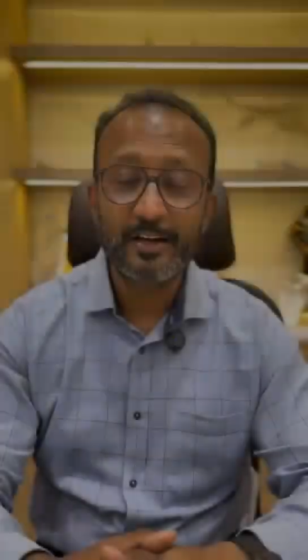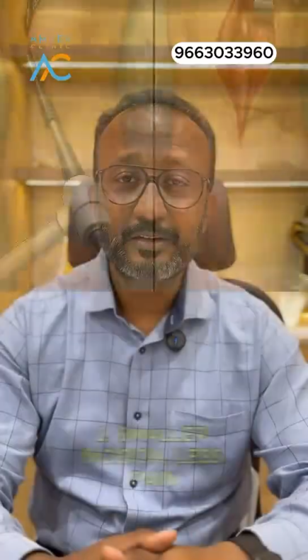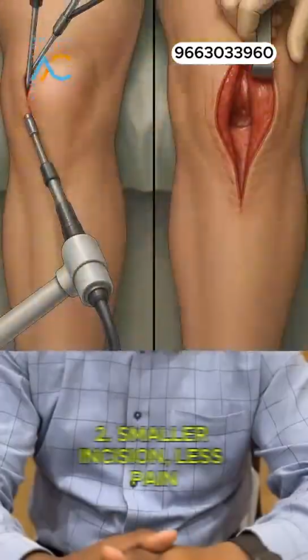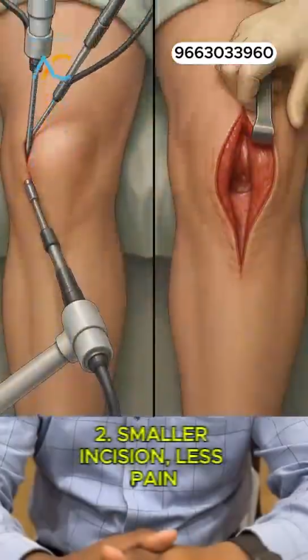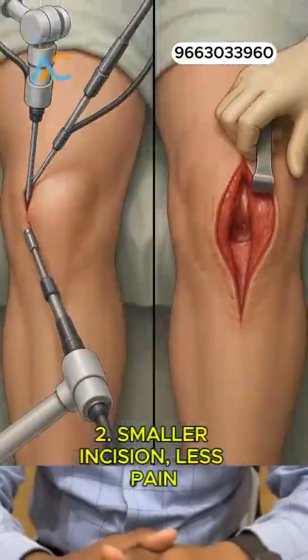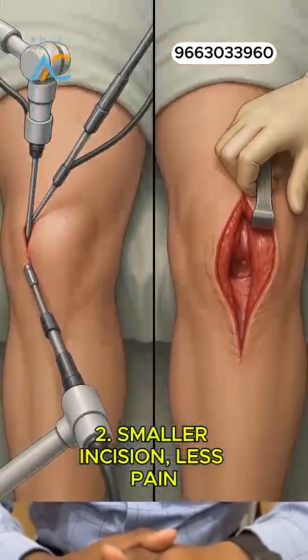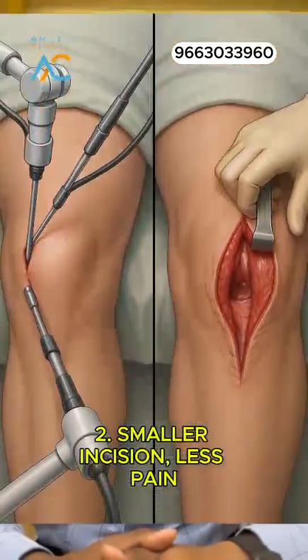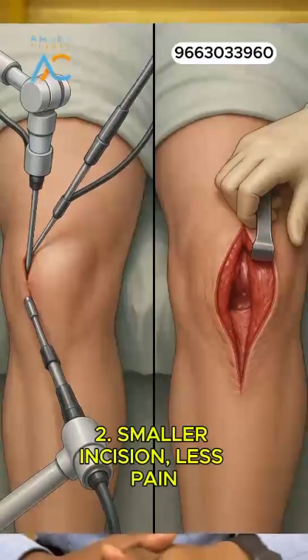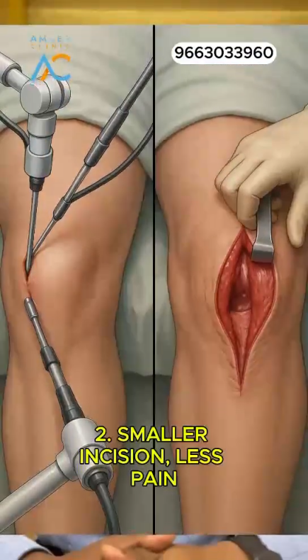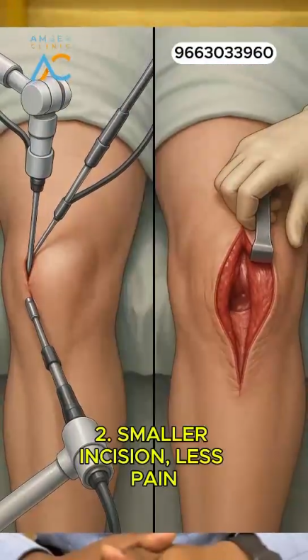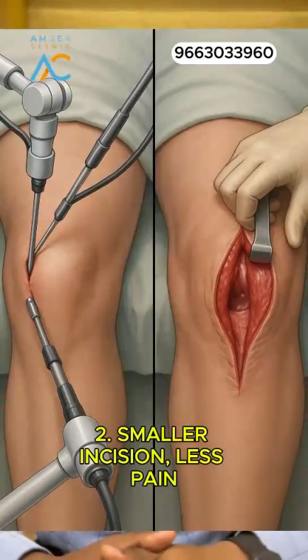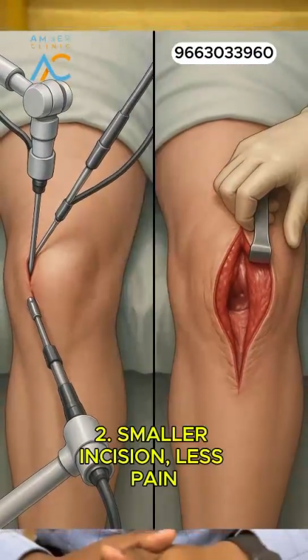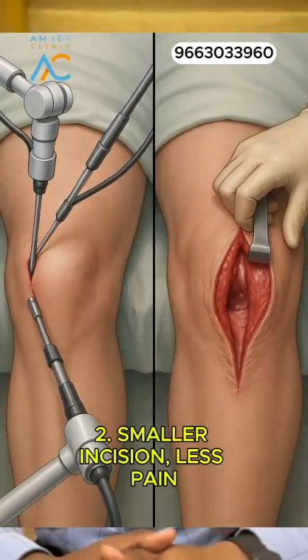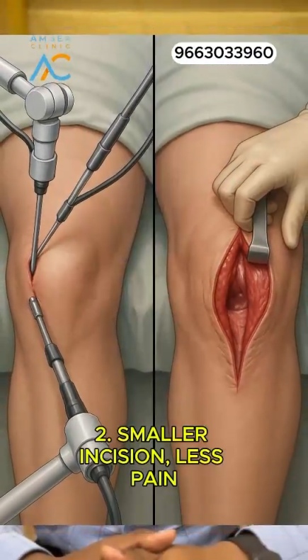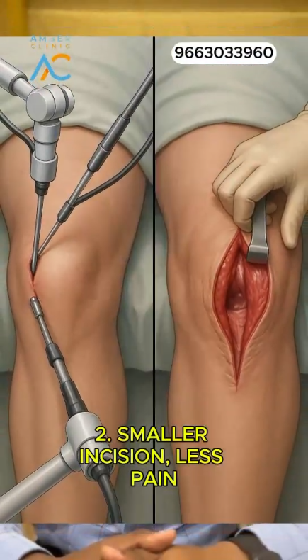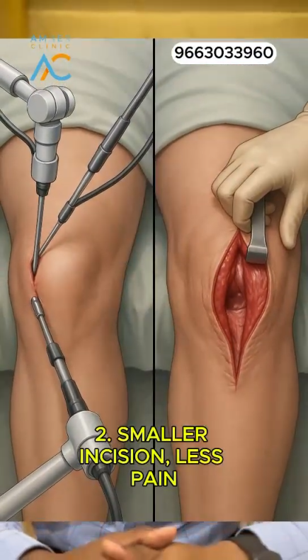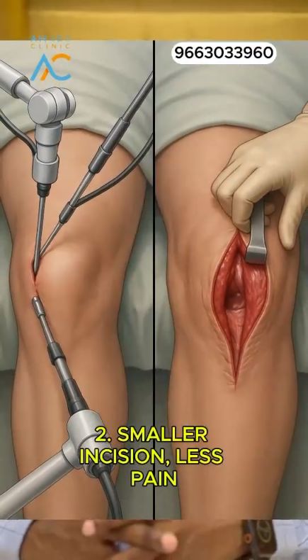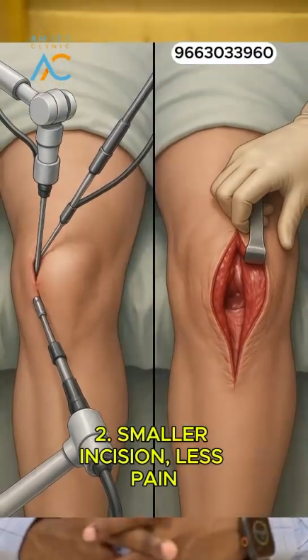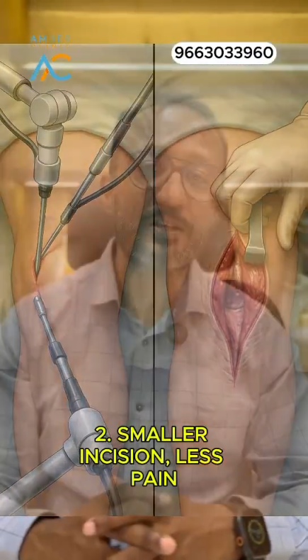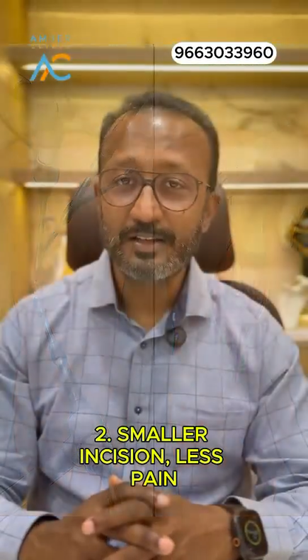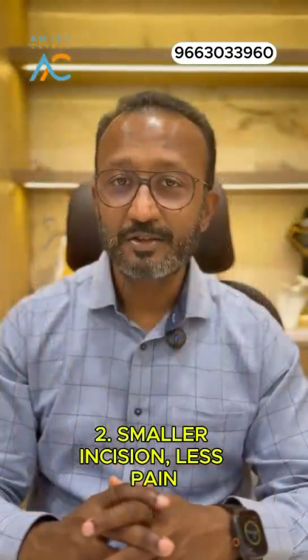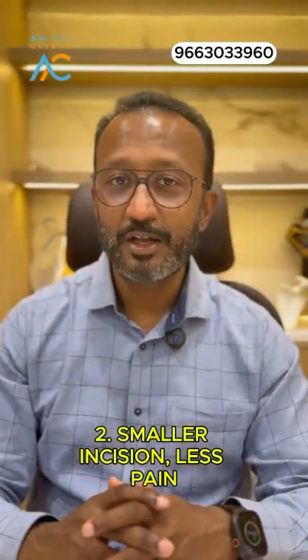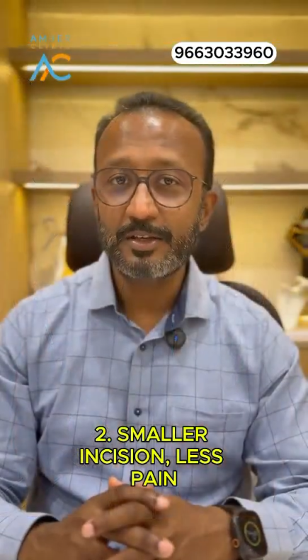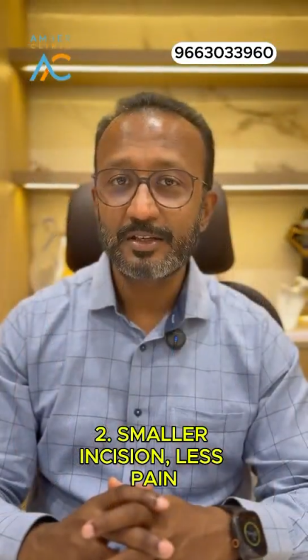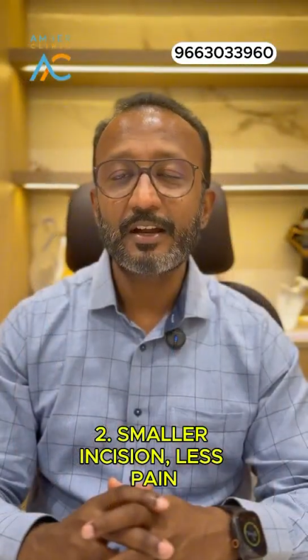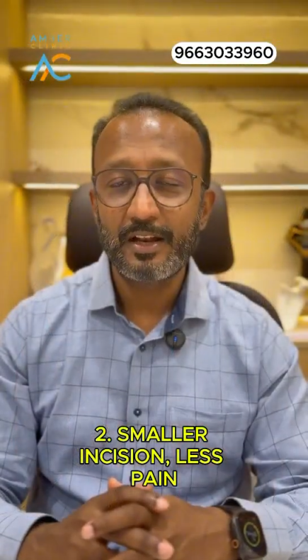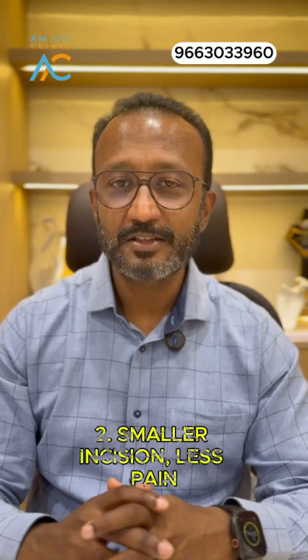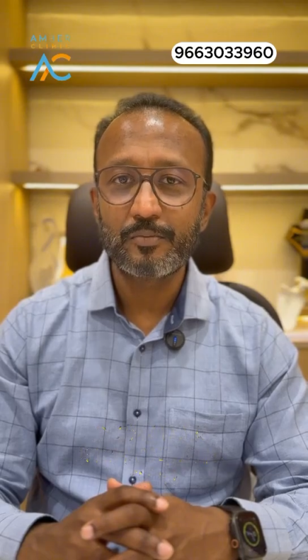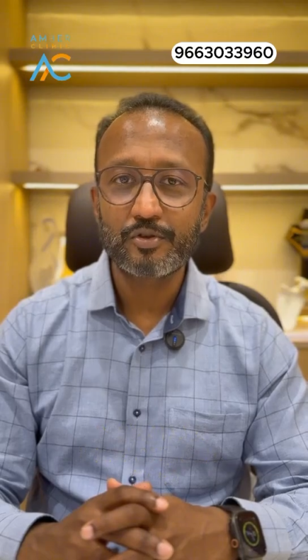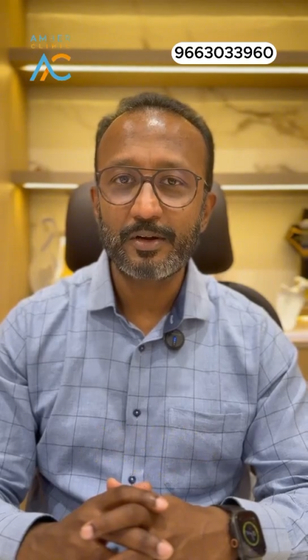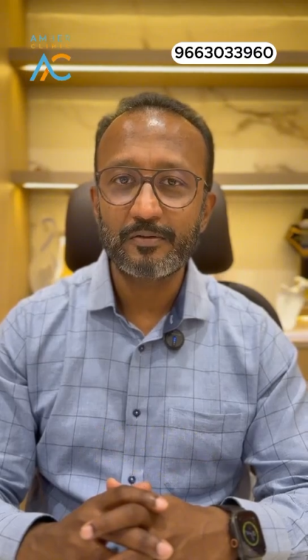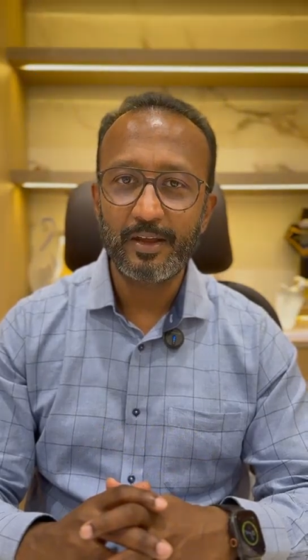Second, a smaller incision is needed for a robotic total knee replacement, which causes less tissue damage and less post-operative pain.